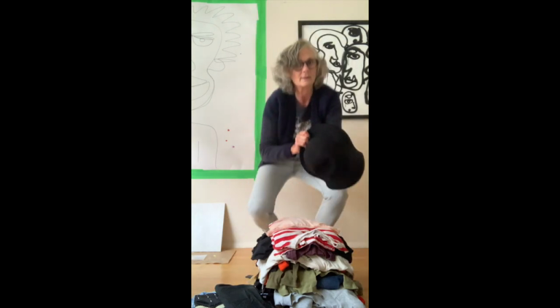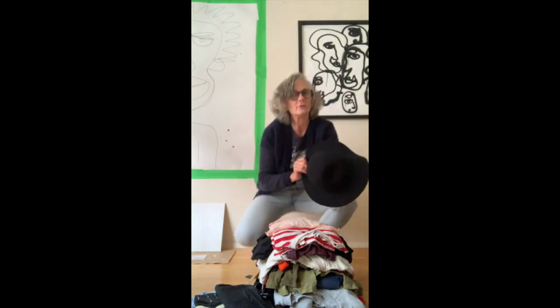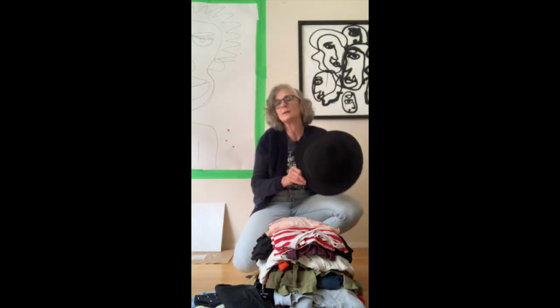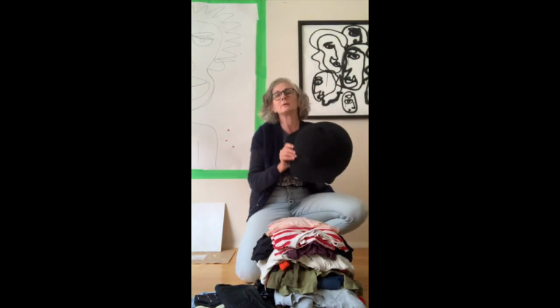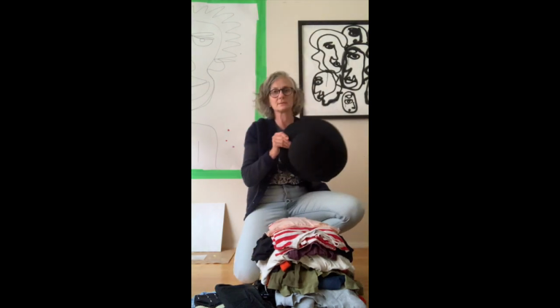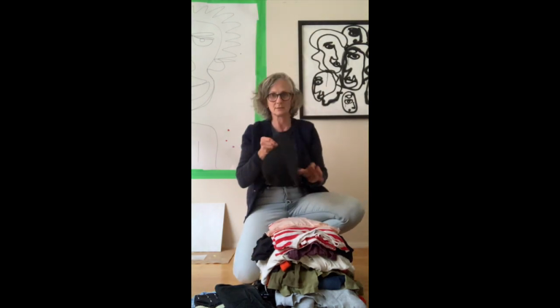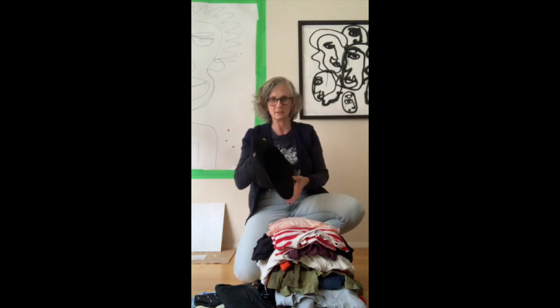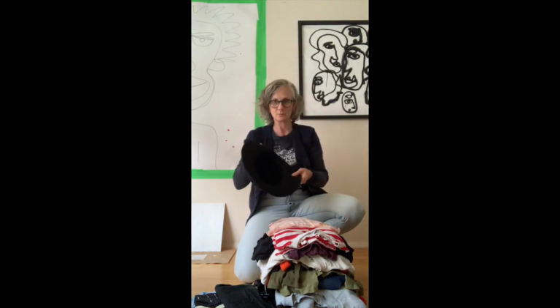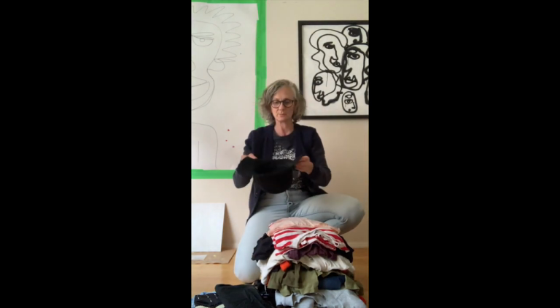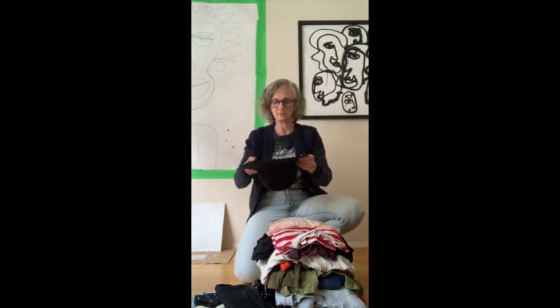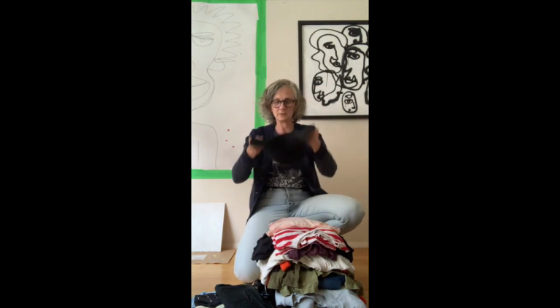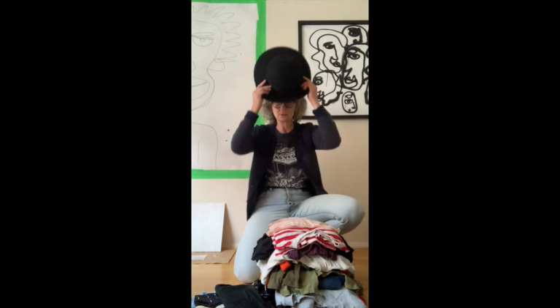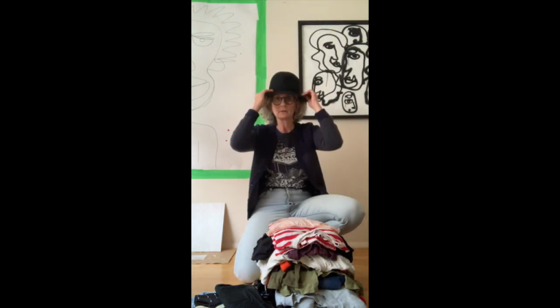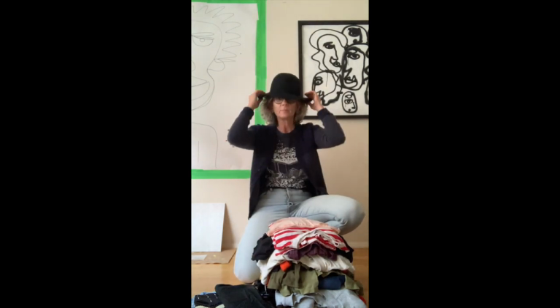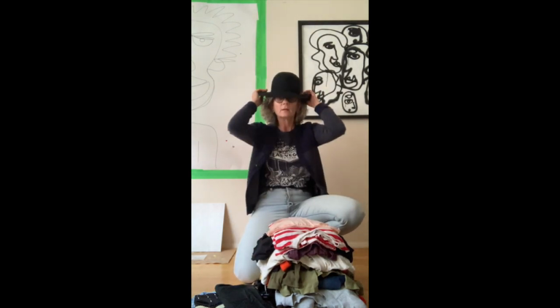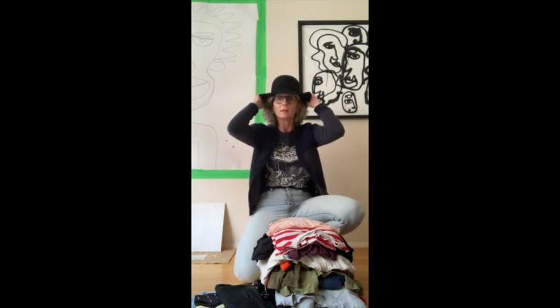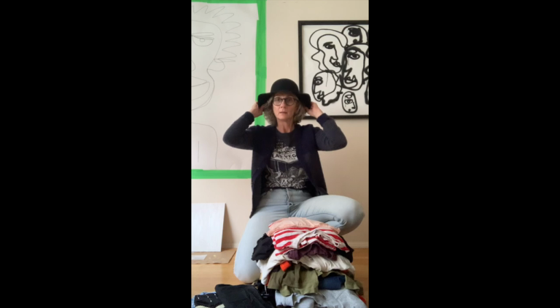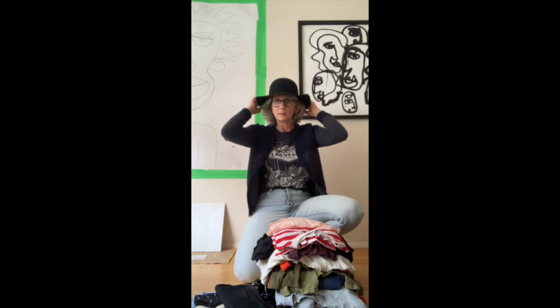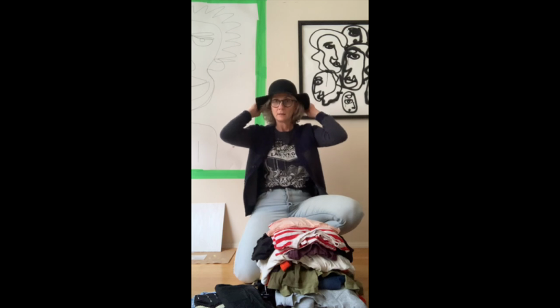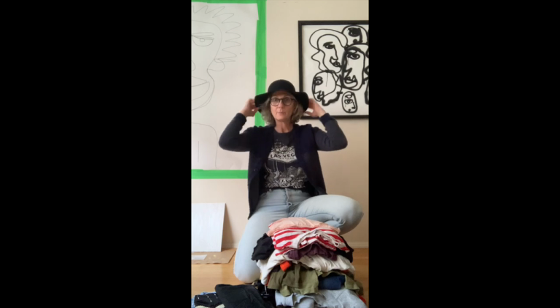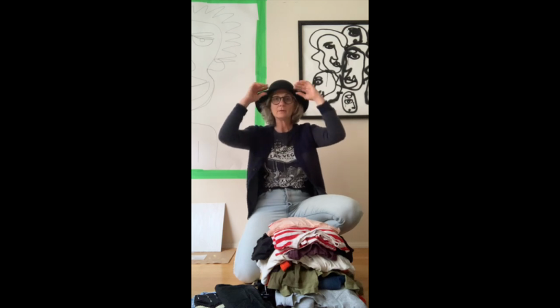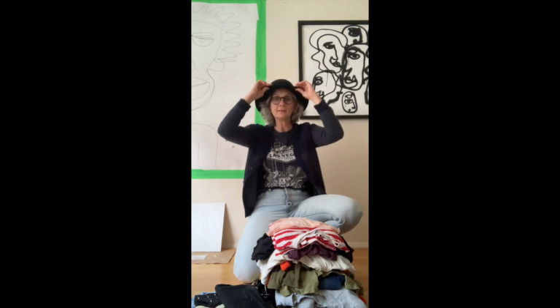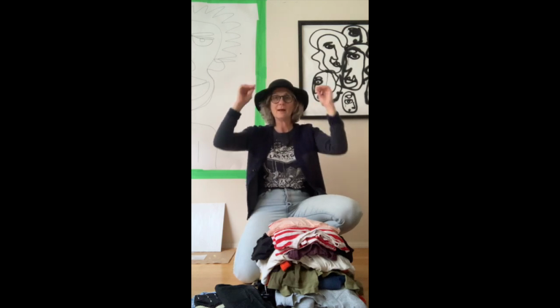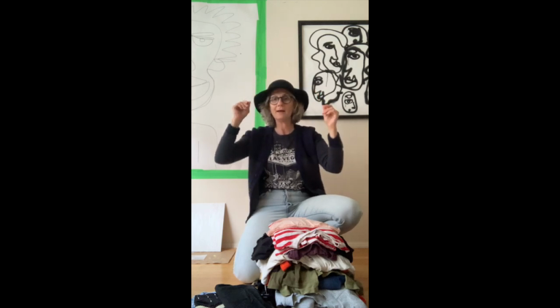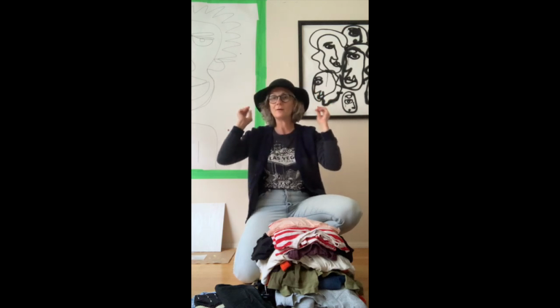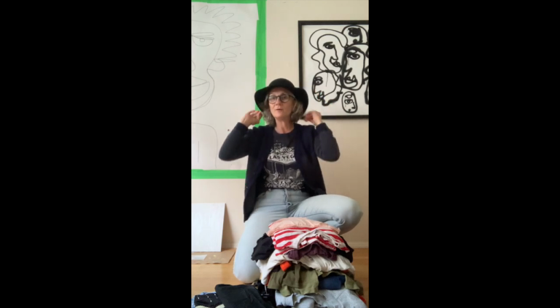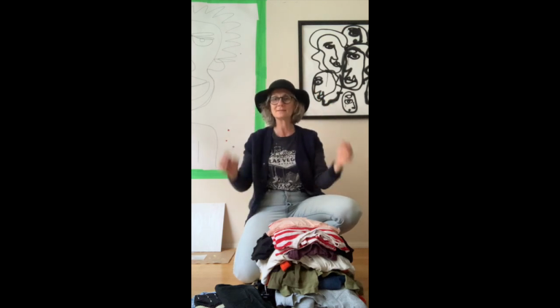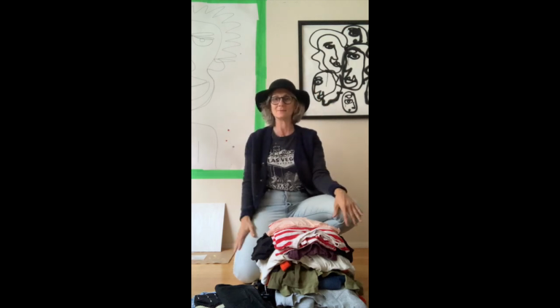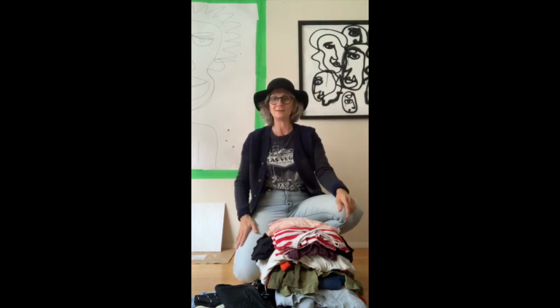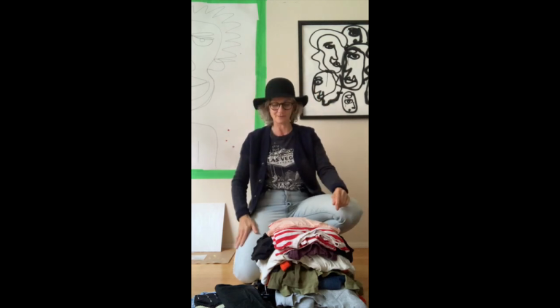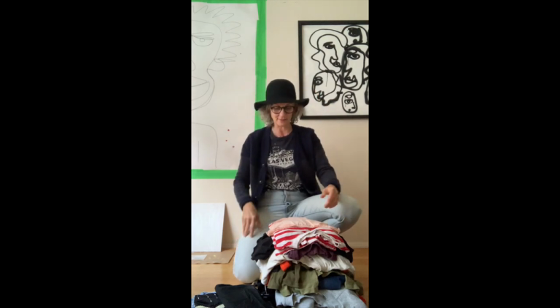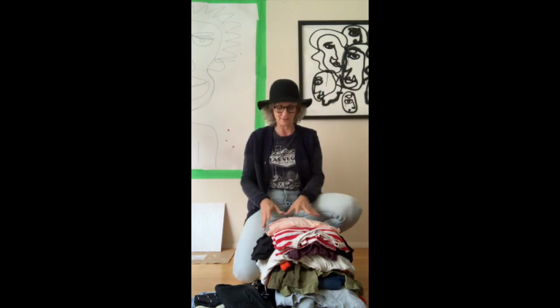This cute hat — I have no idea what it looks like, I just washed my hair today. So it's a little bit big, but look at that — it's so cute. I might leave it on.